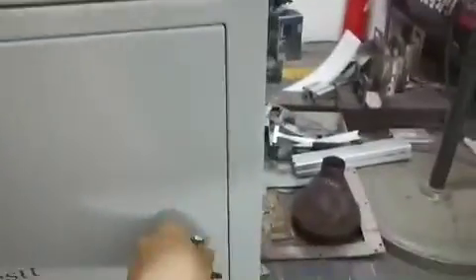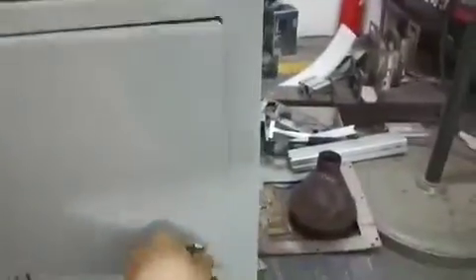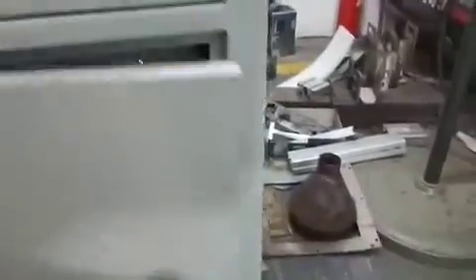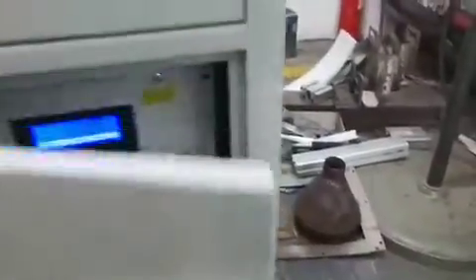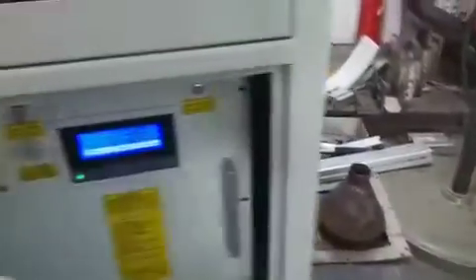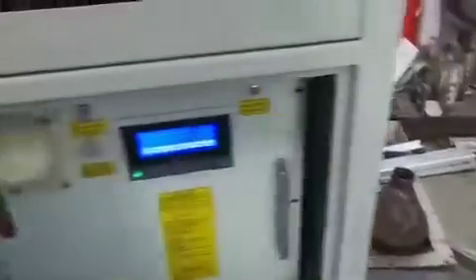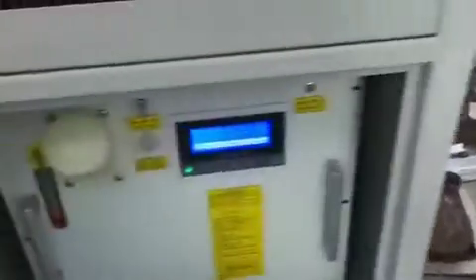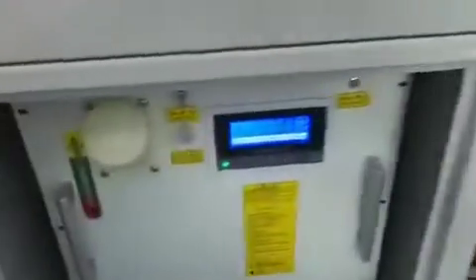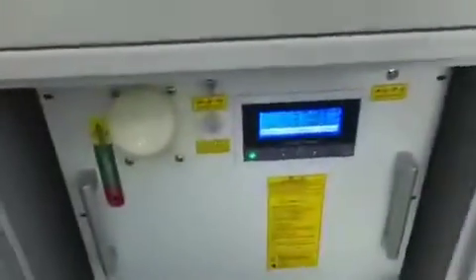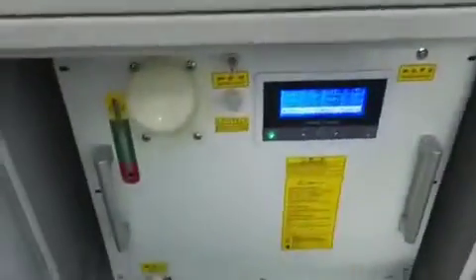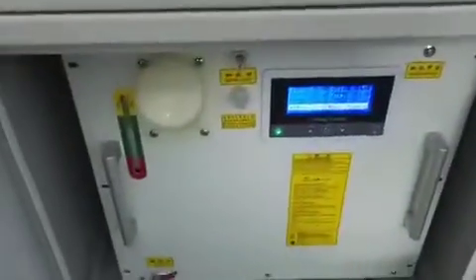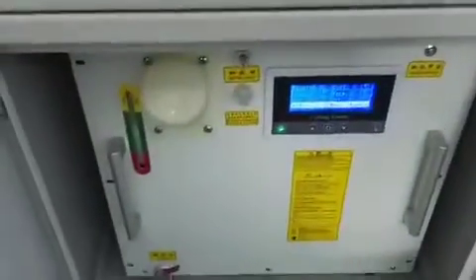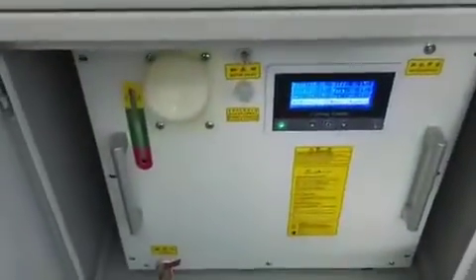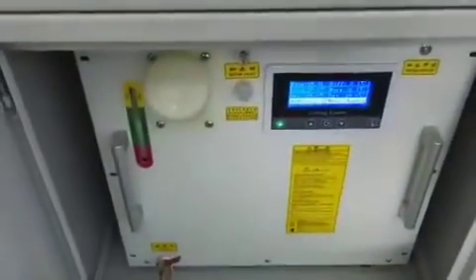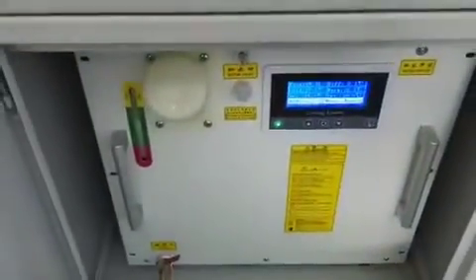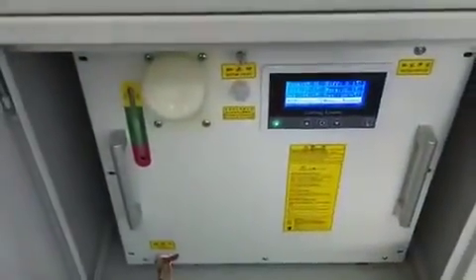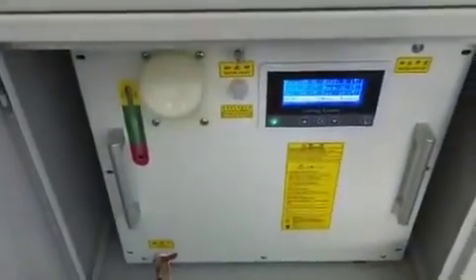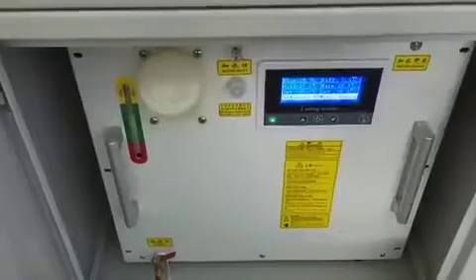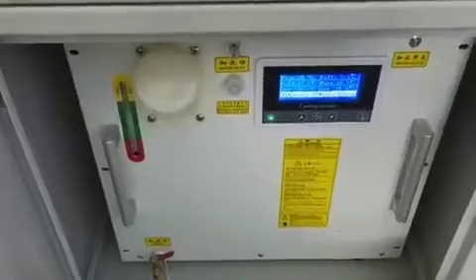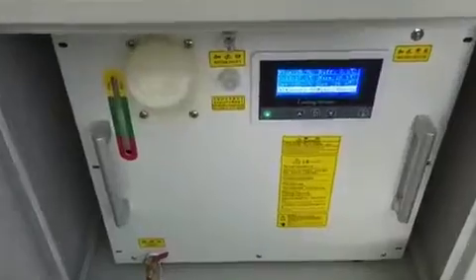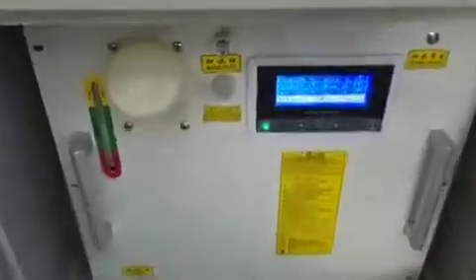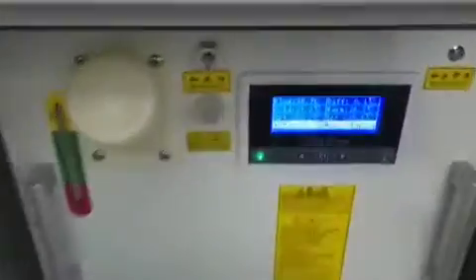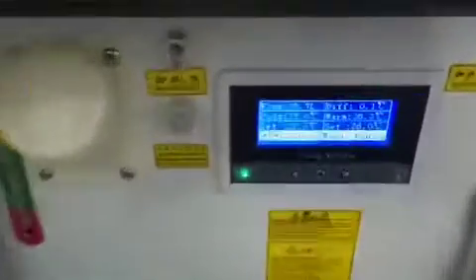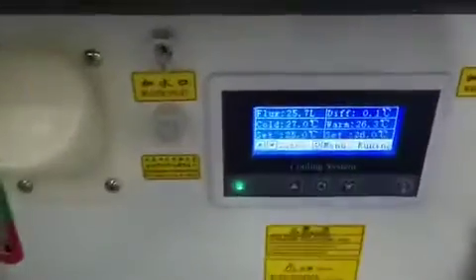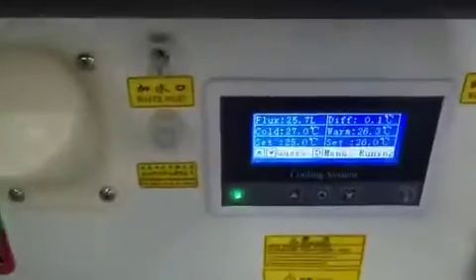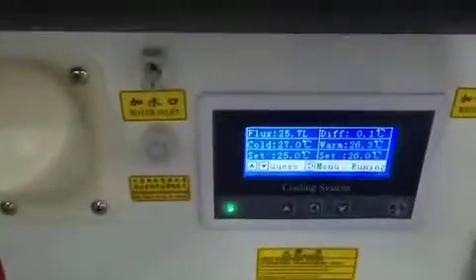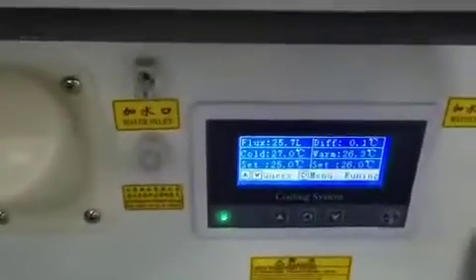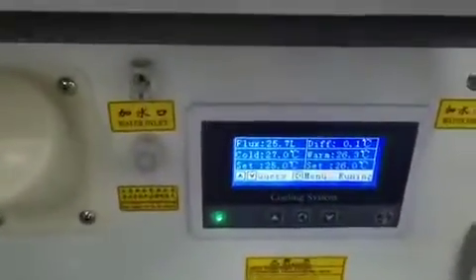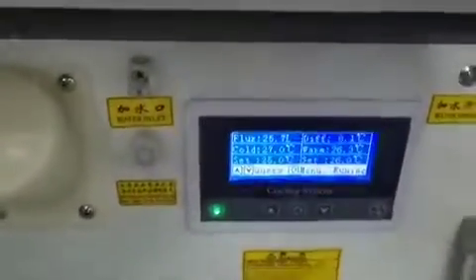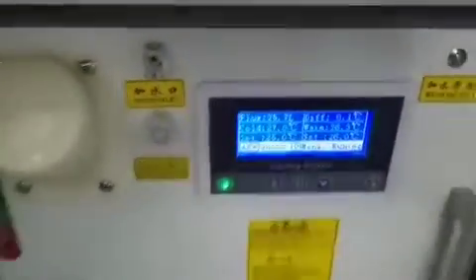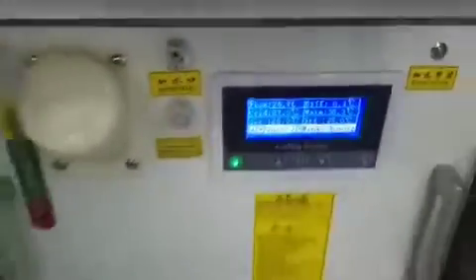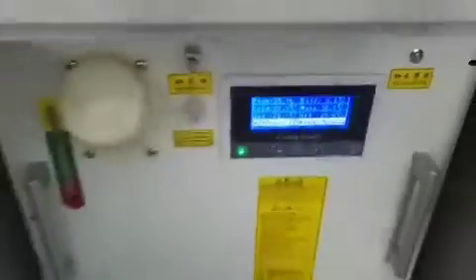And this is the water chiller. Temperature and everything is displayed here.